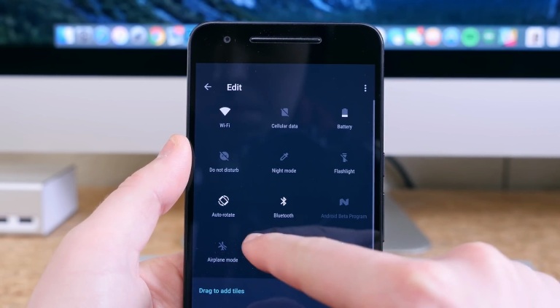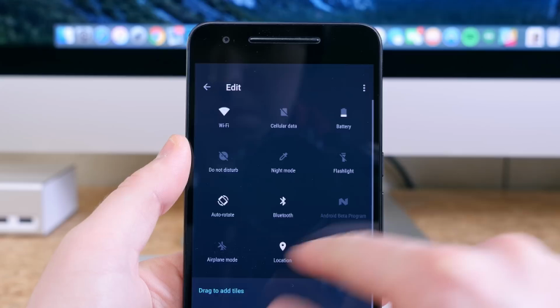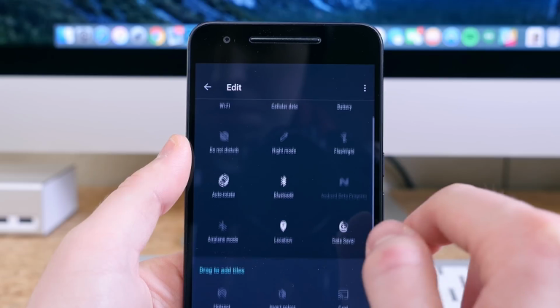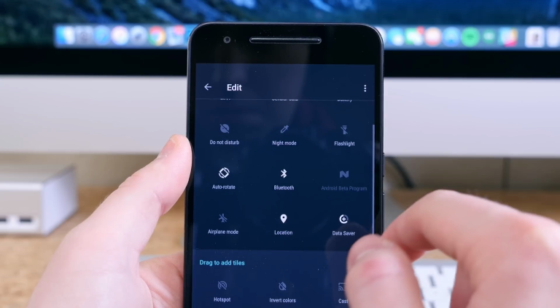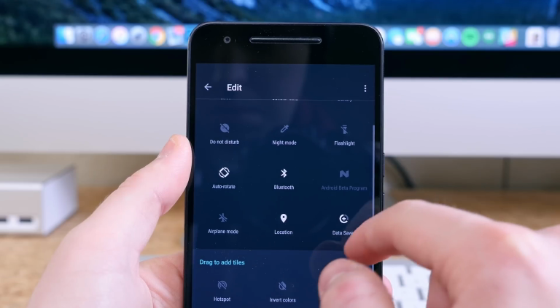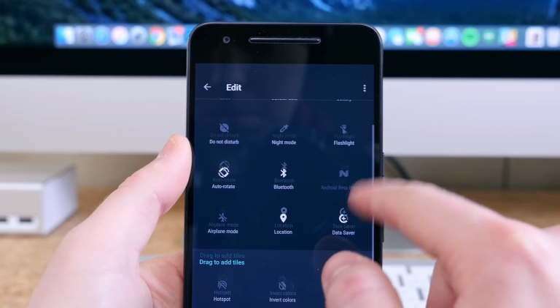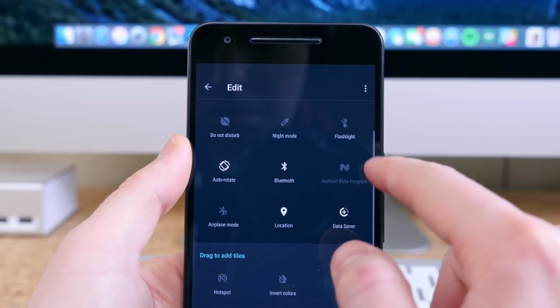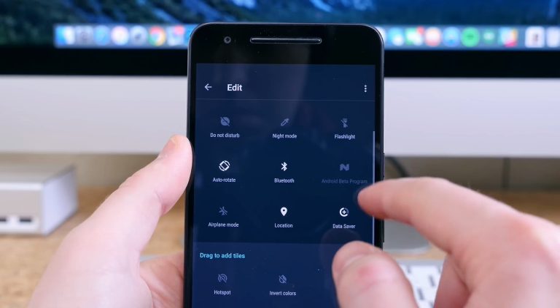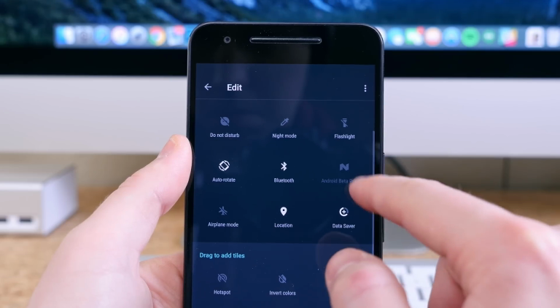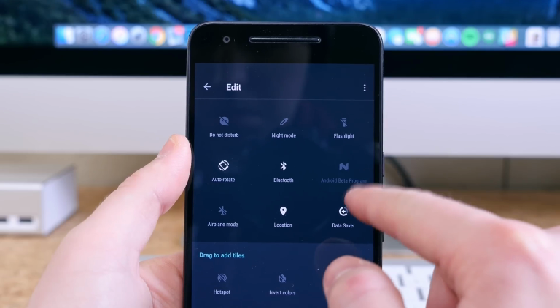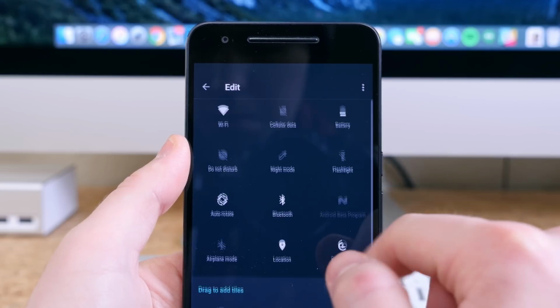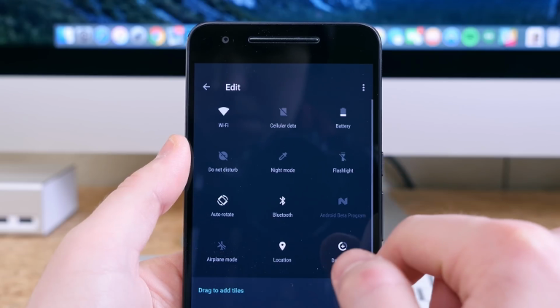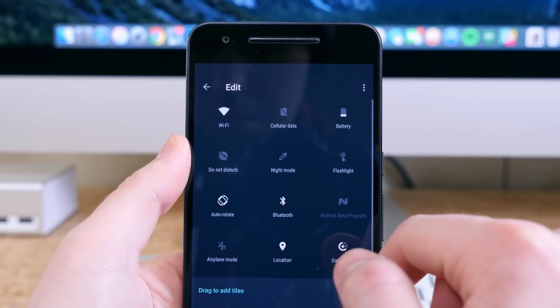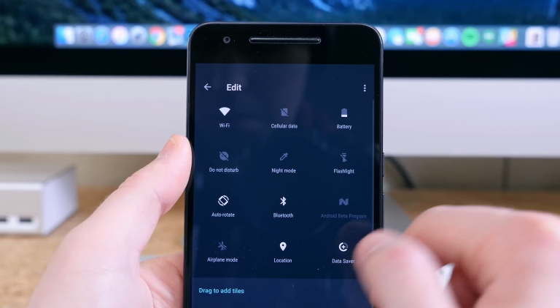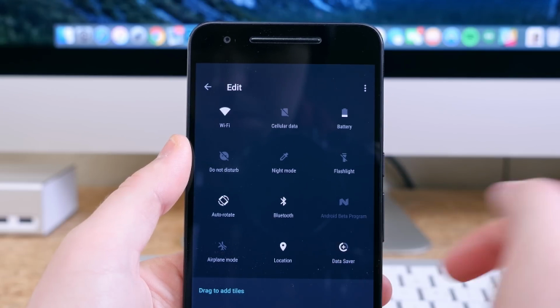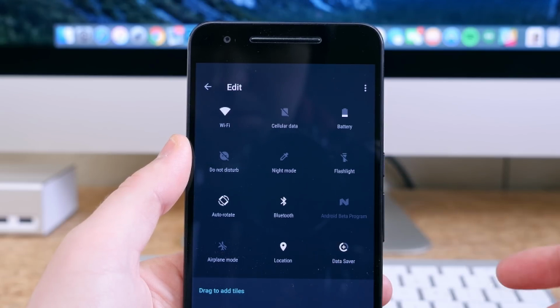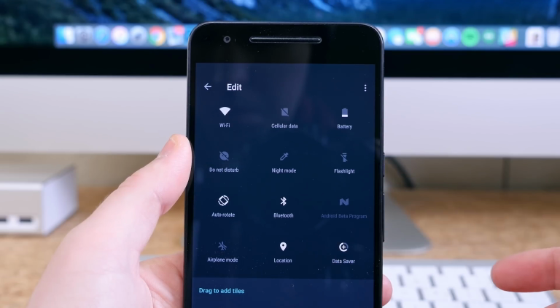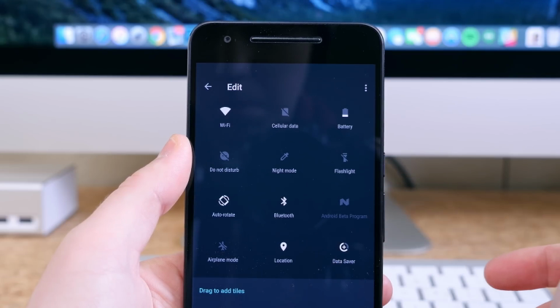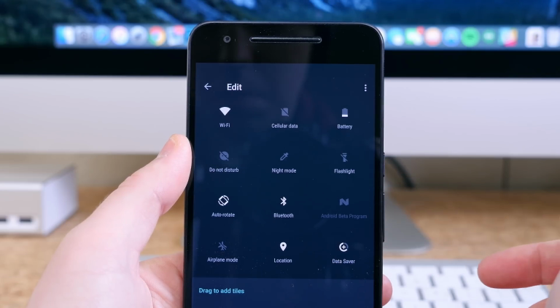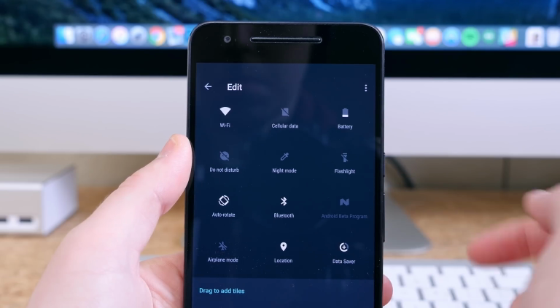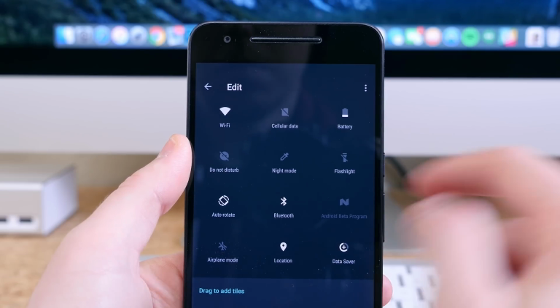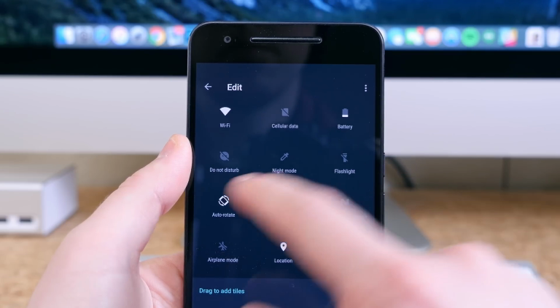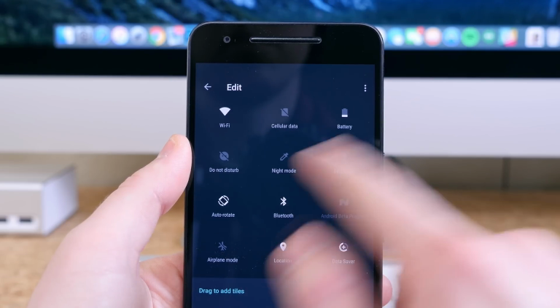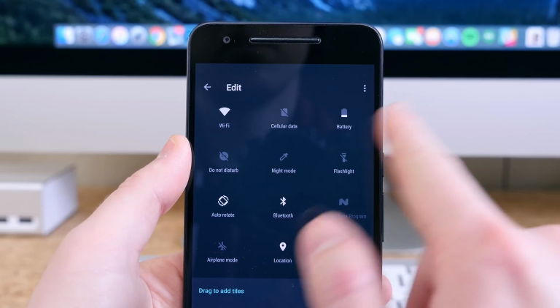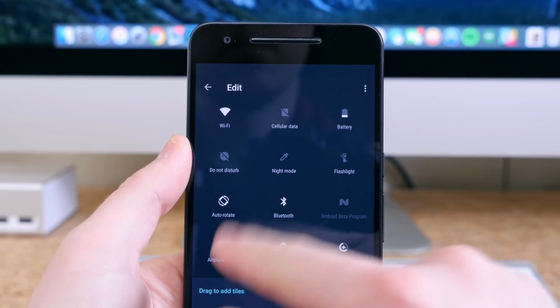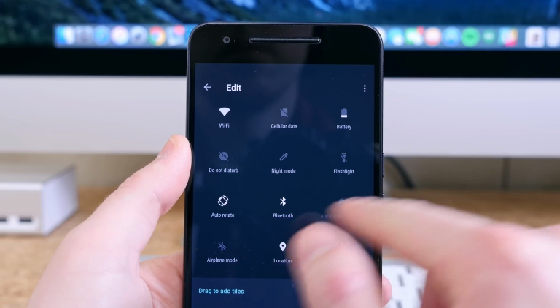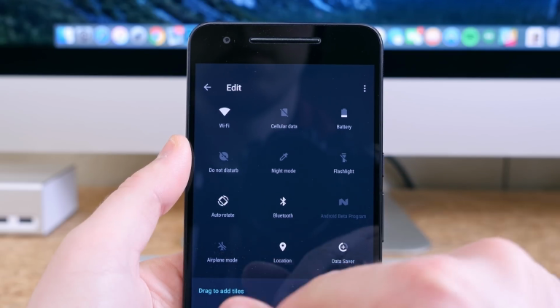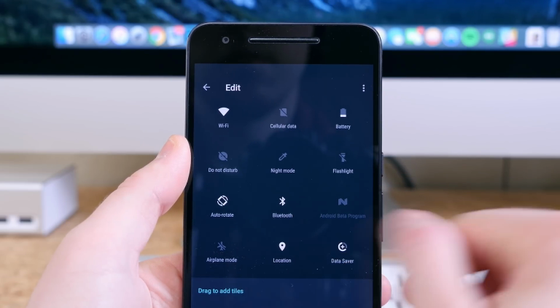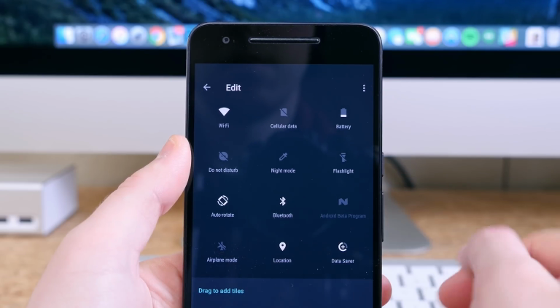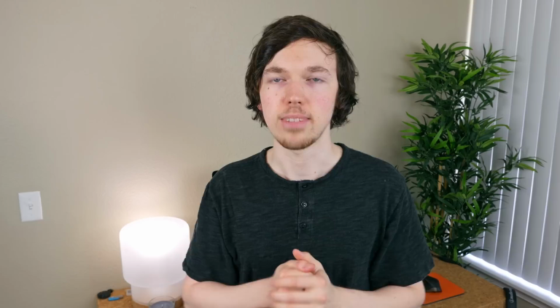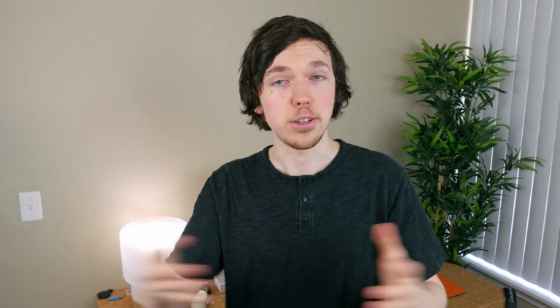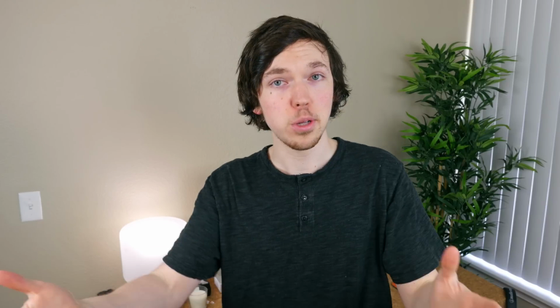The last thing worth mentioning as a change is that Google actually removed the calculator quick settings tile. Not sure why, but they did.